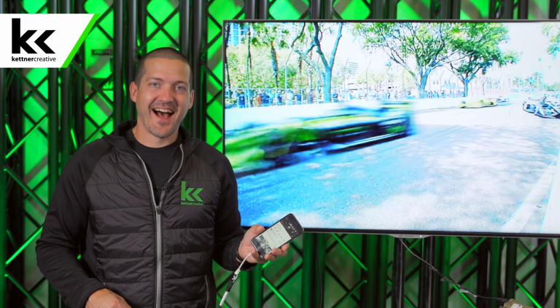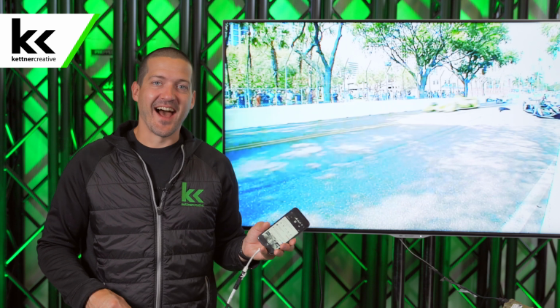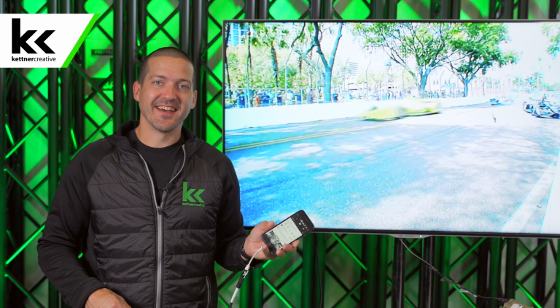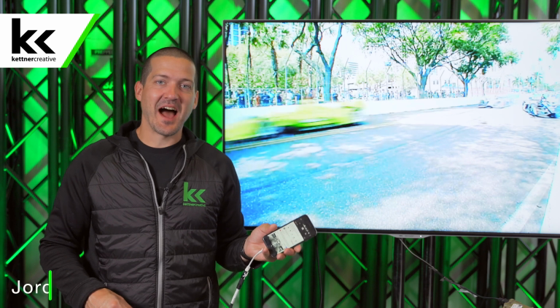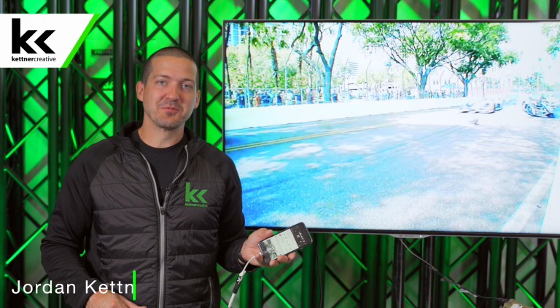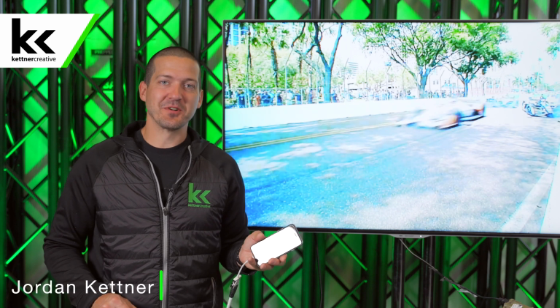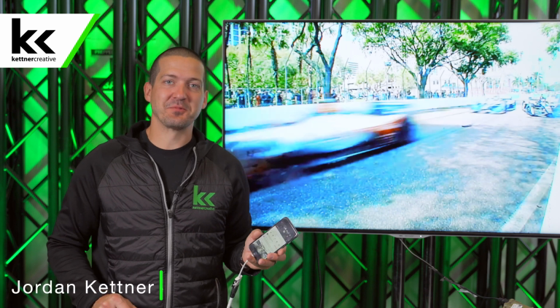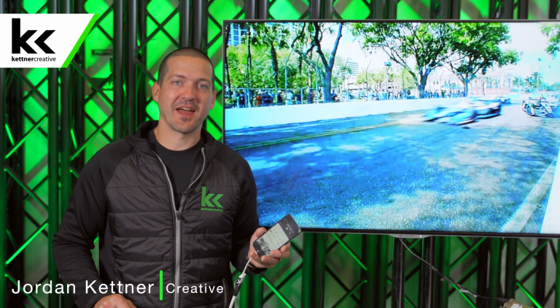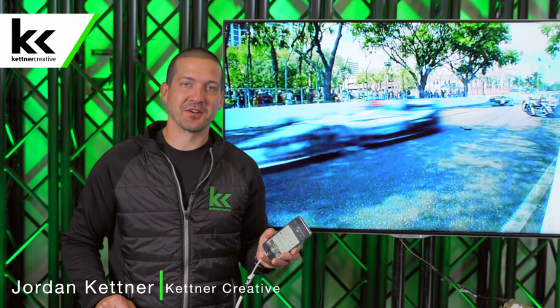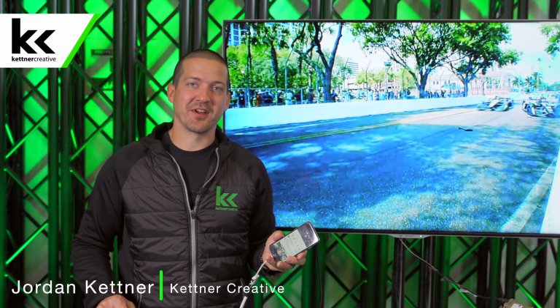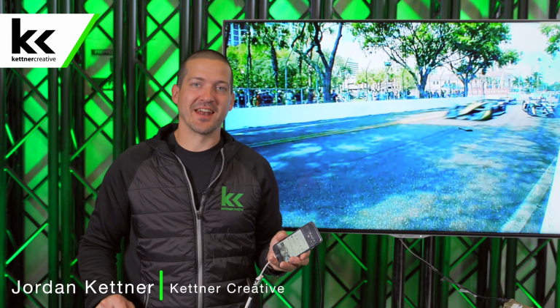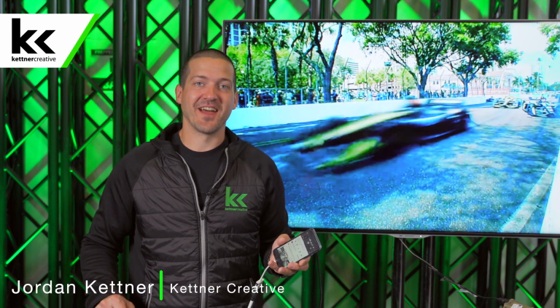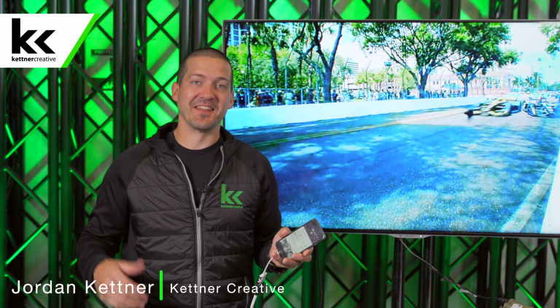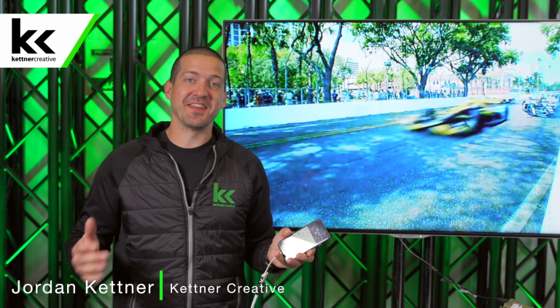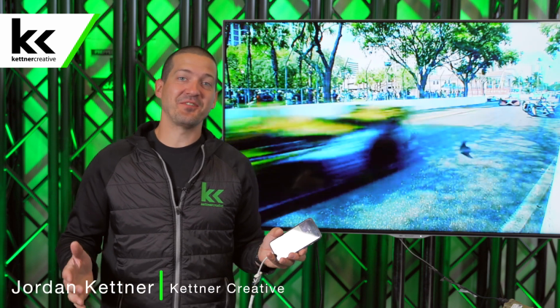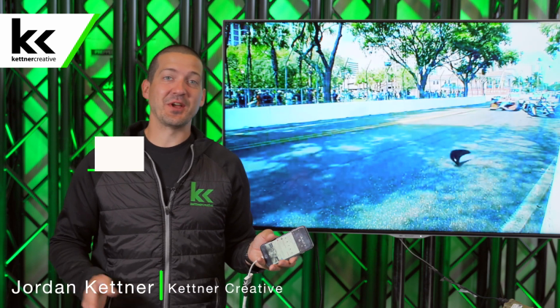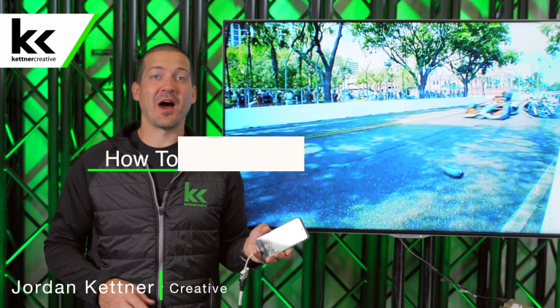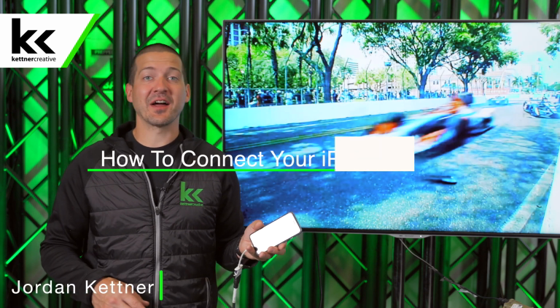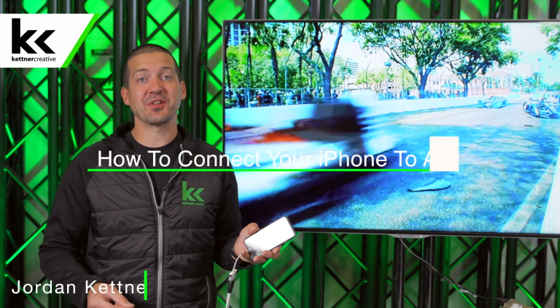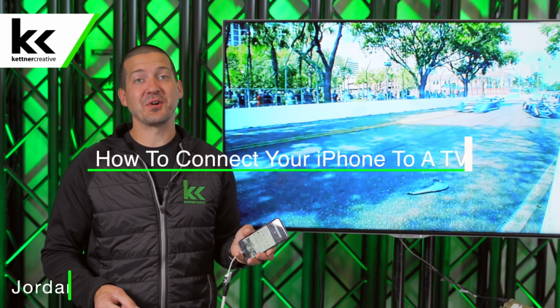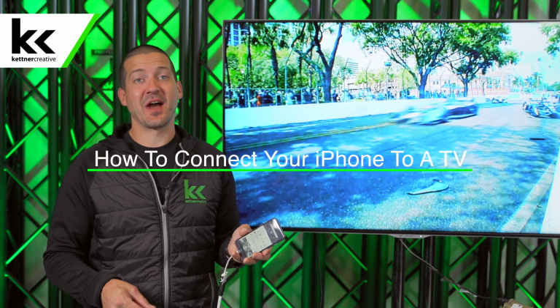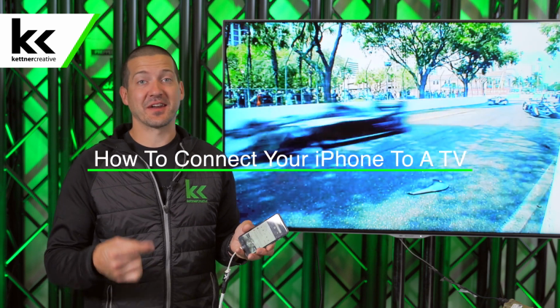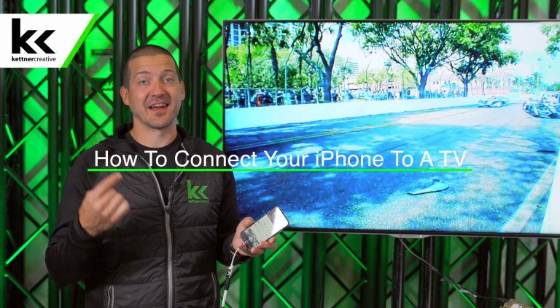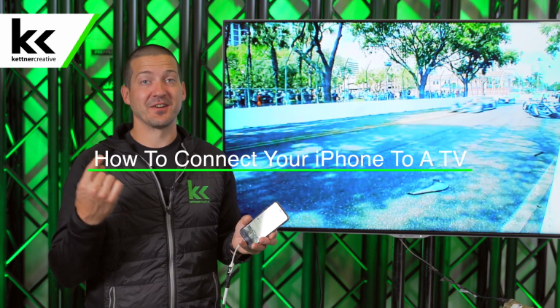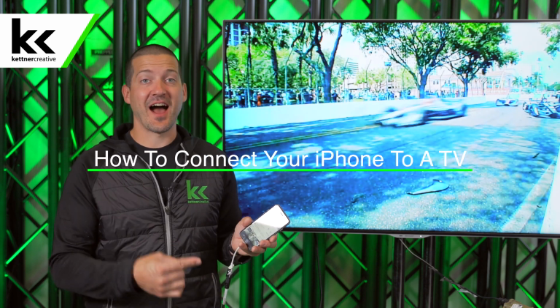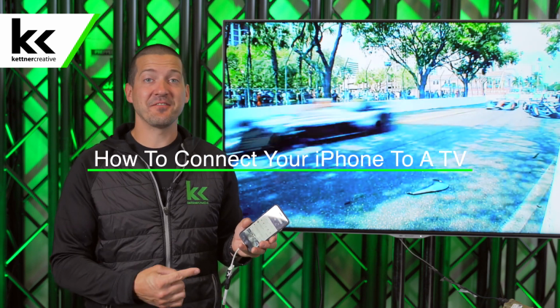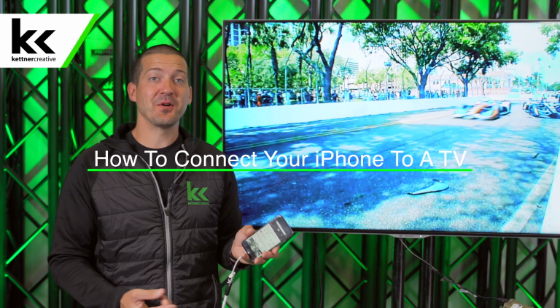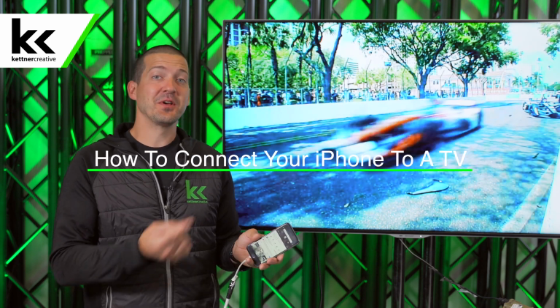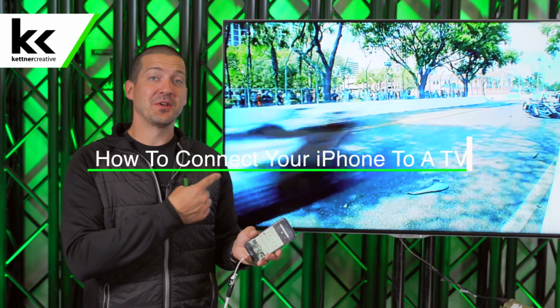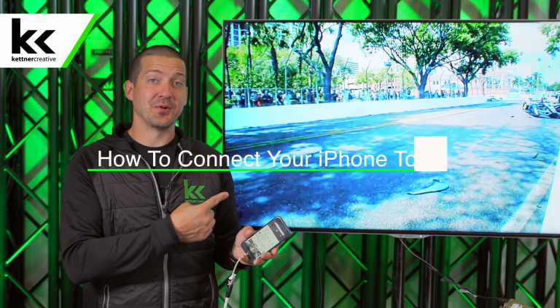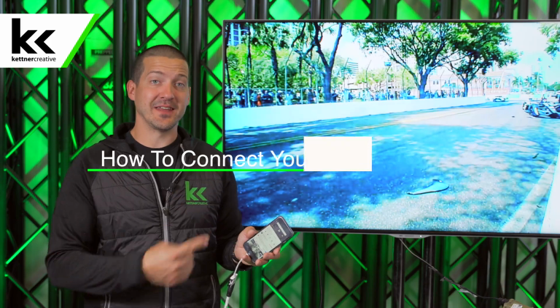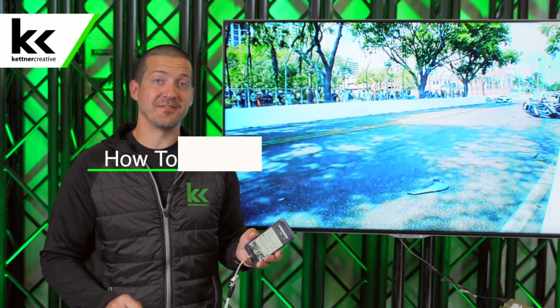Hi, I'm Jordan from Kettner Creative, and in this video I'm going to show you how to connect your iPhone to a TV.